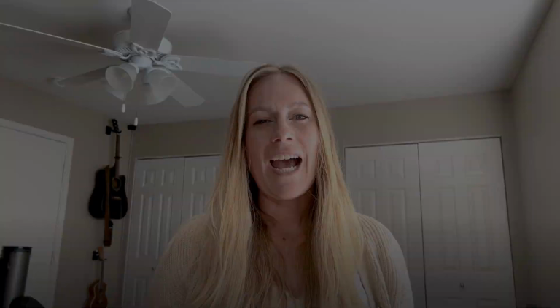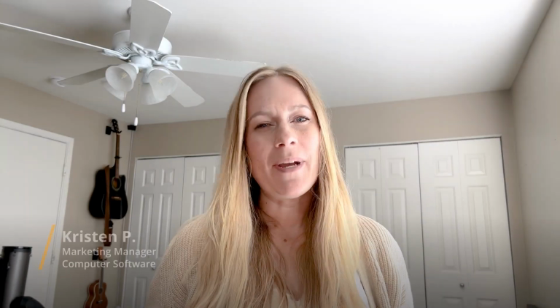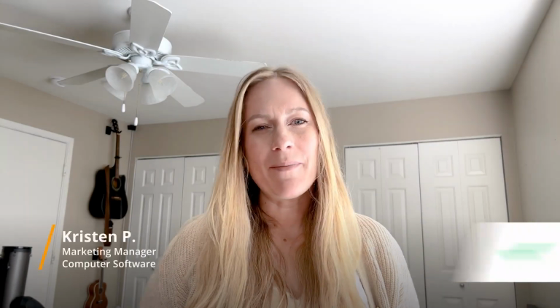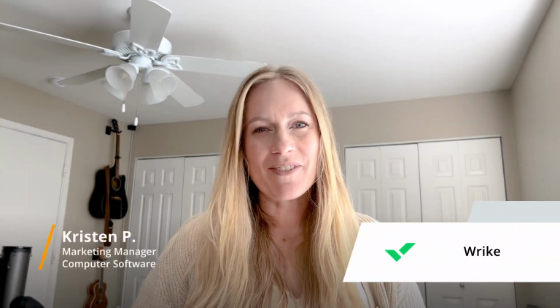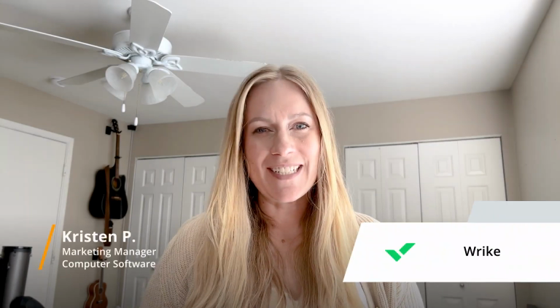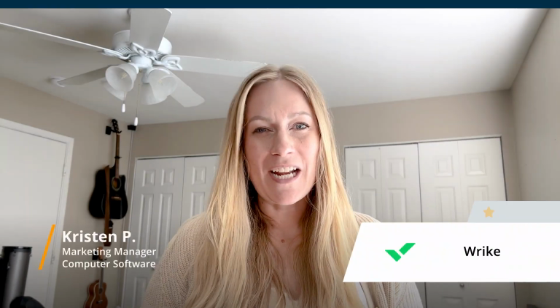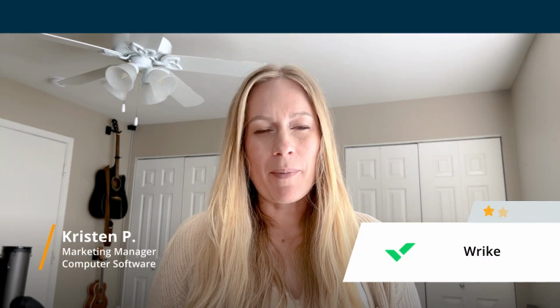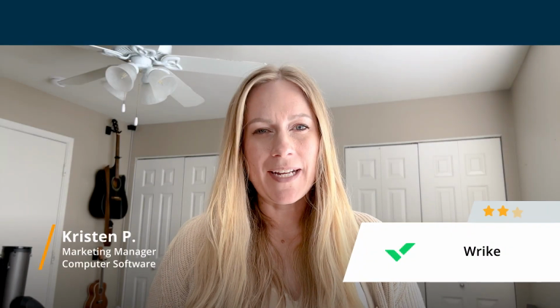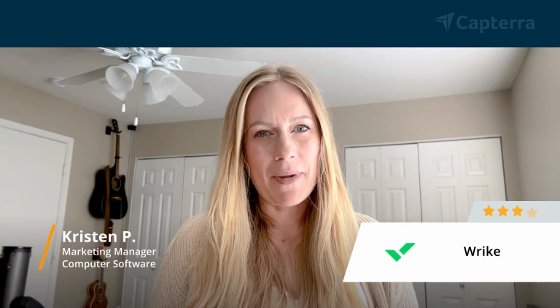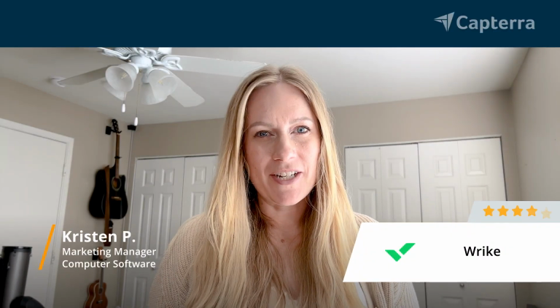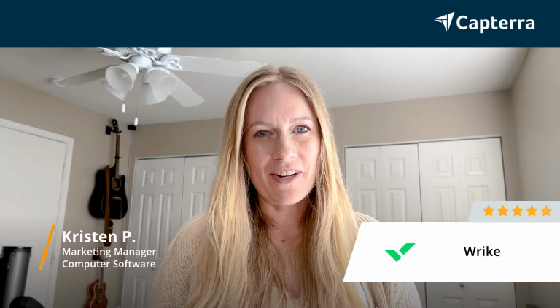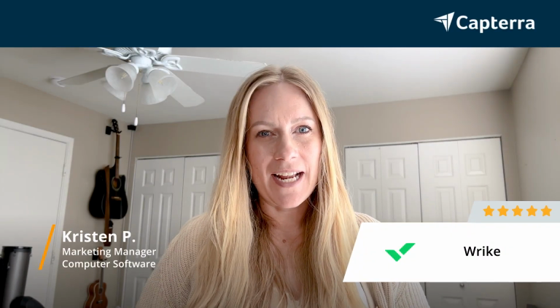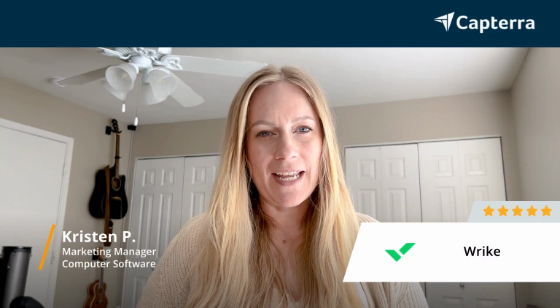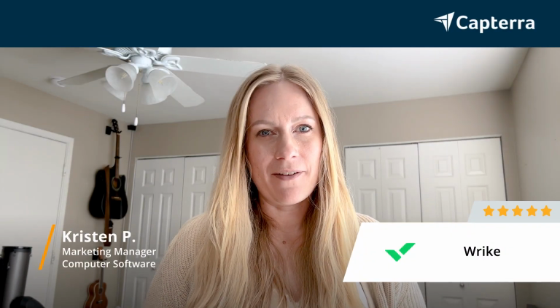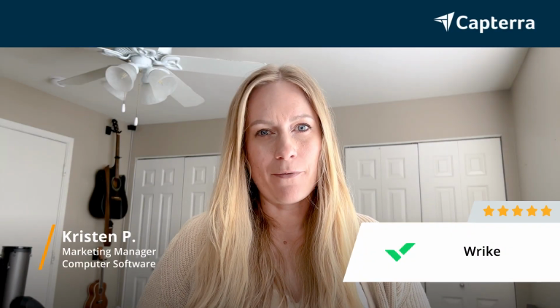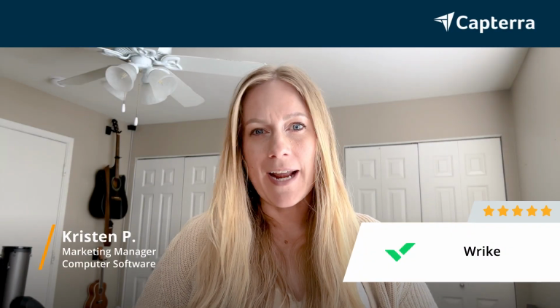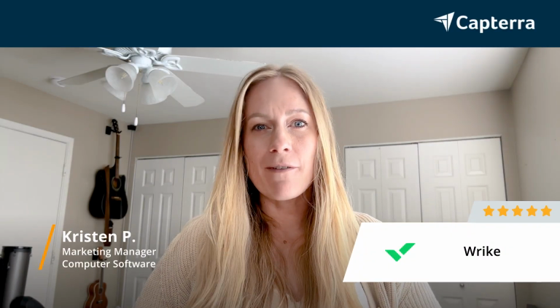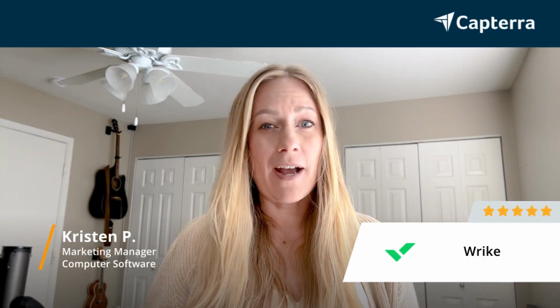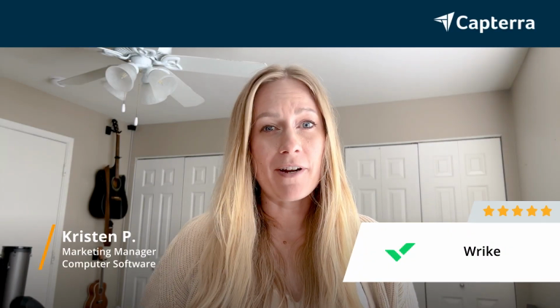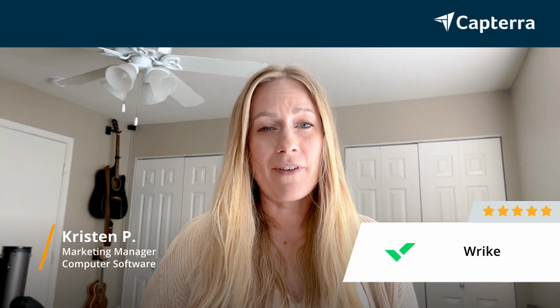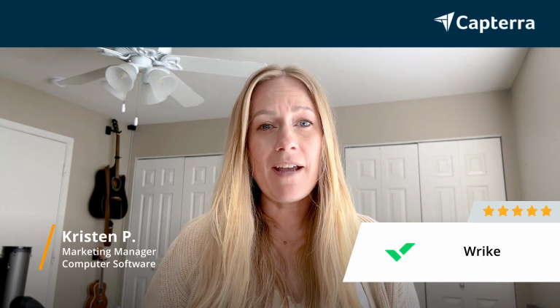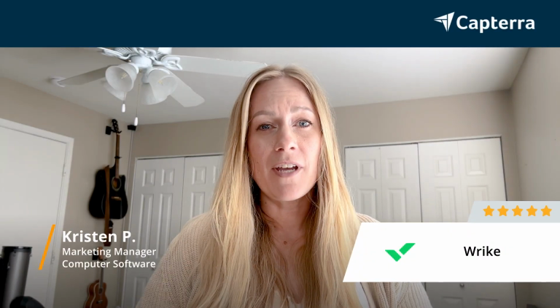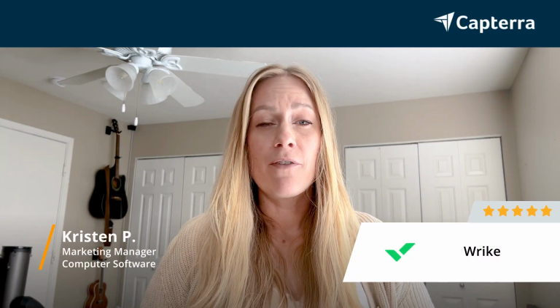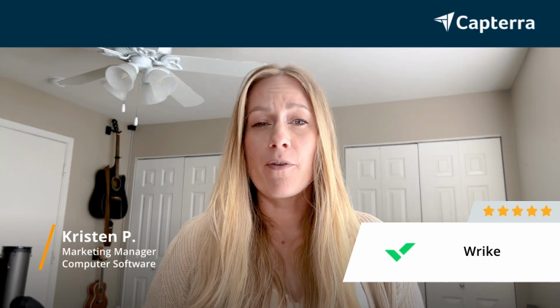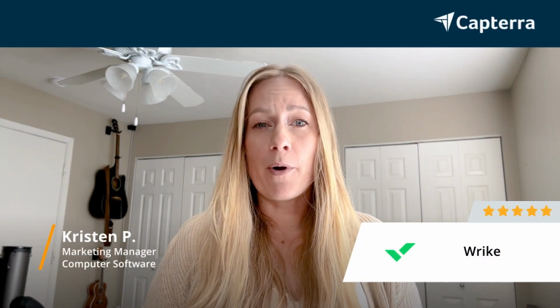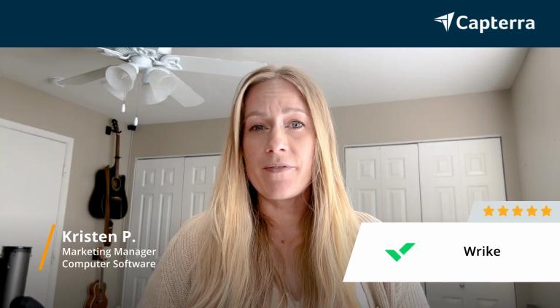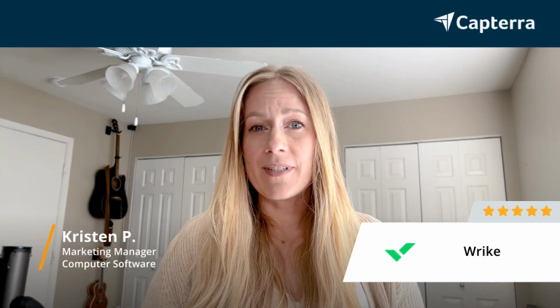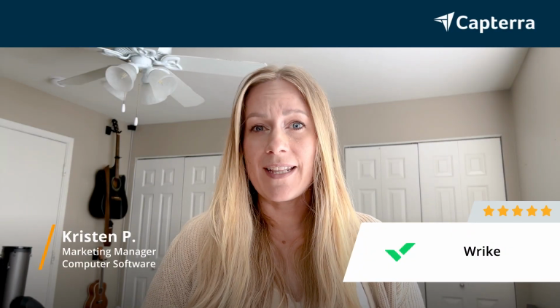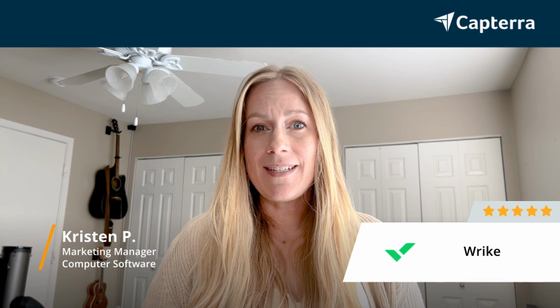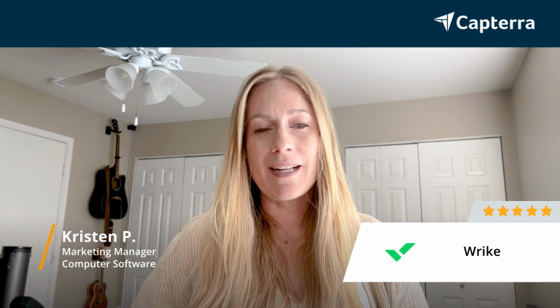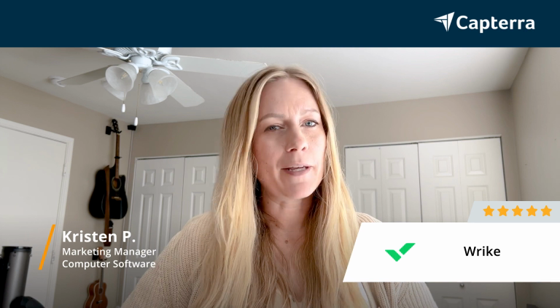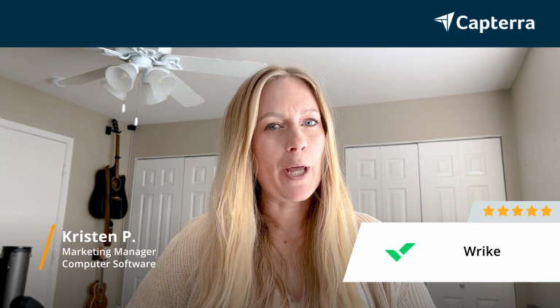Hi, my name is Kristen. I'm a marketing manager, and I give Wrike five out of five. For more reviews like this, click below.